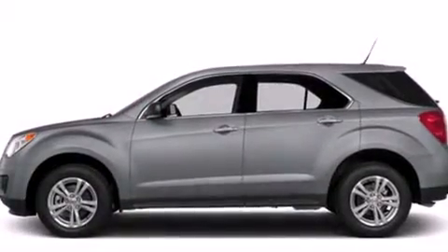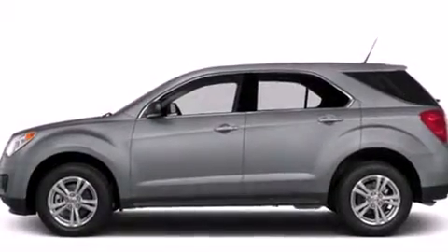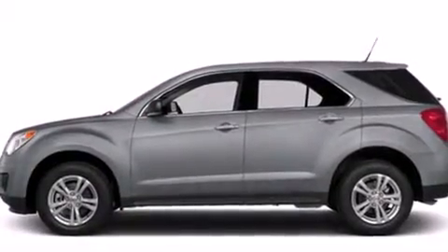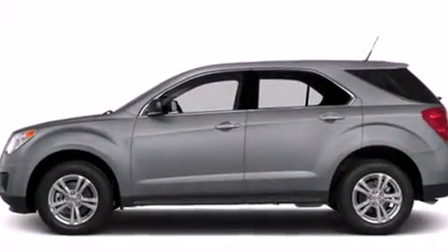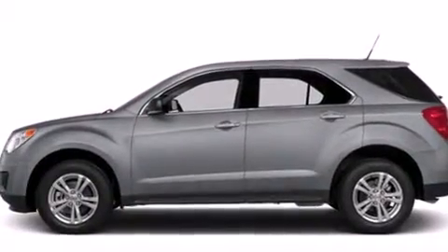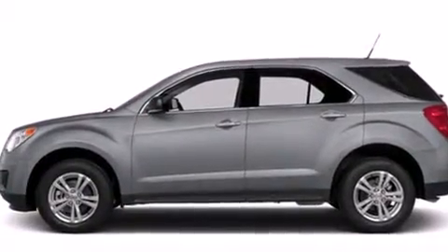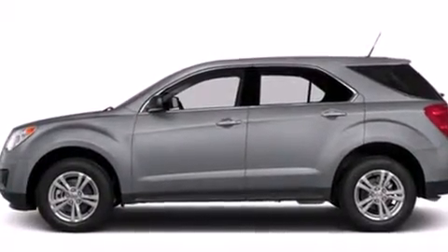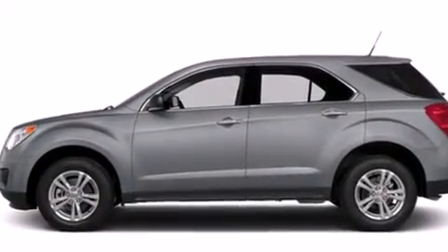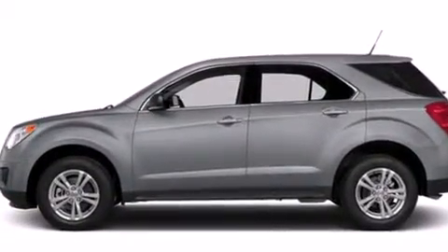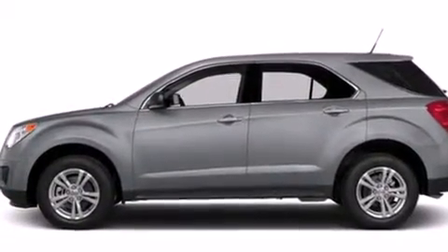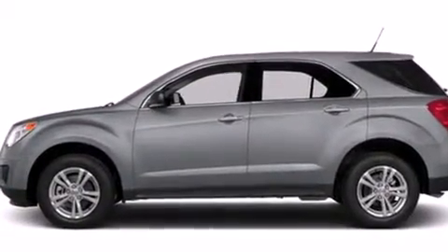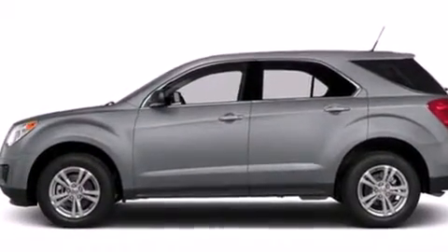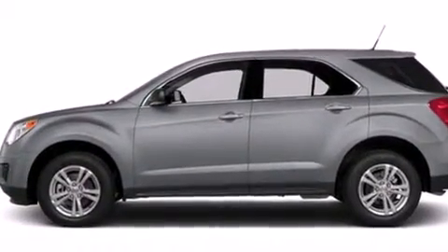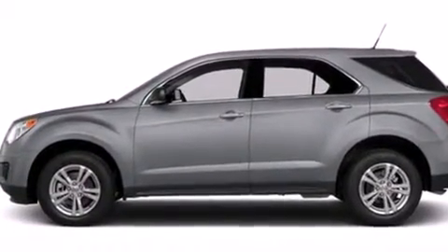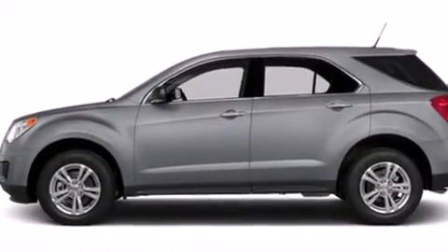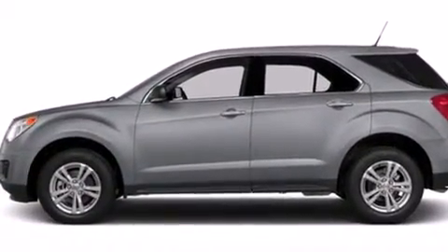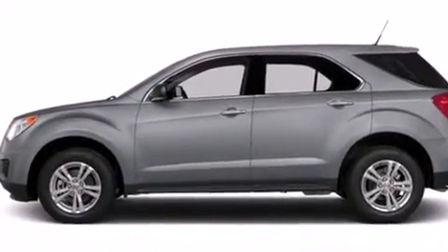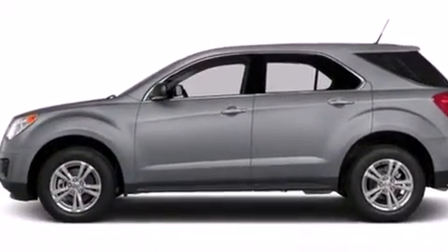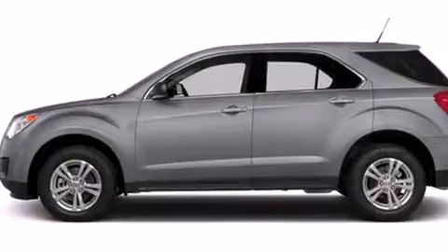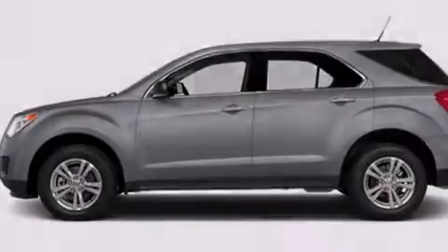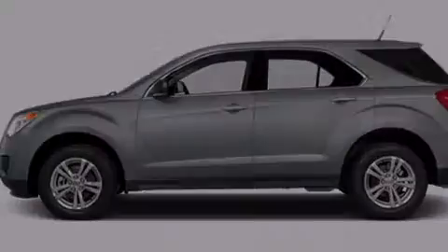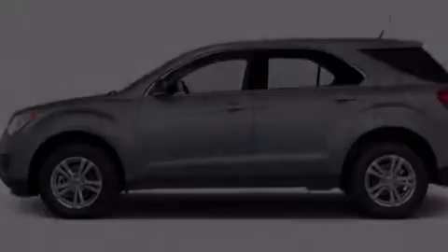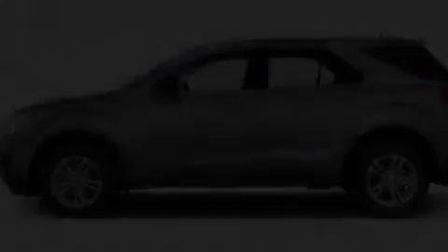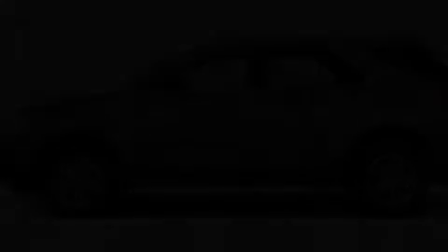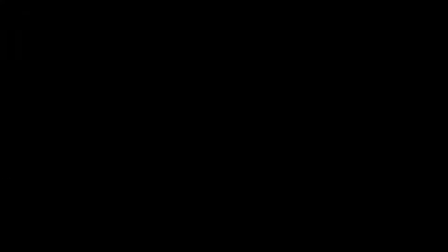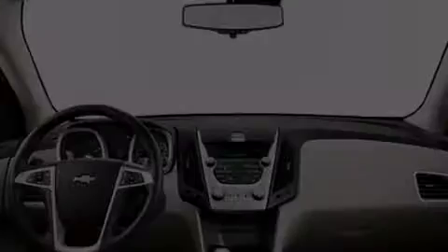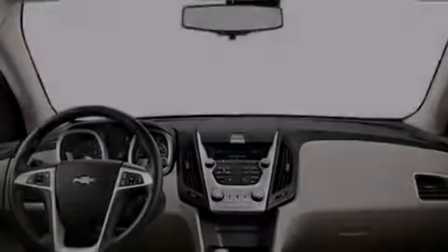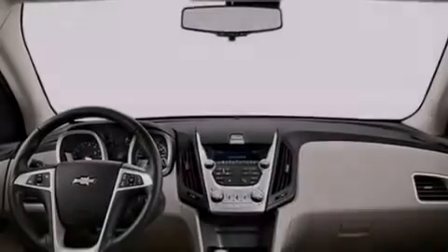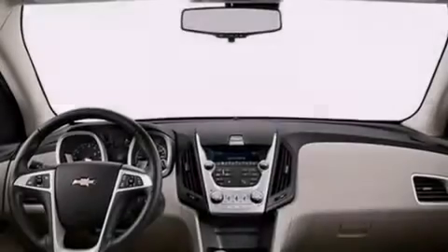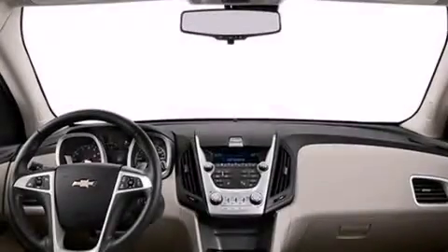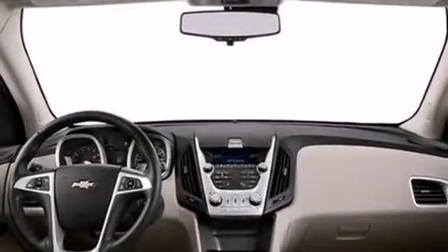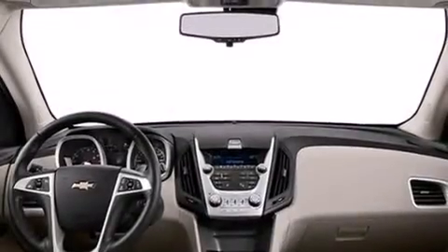Tinted glass, and the heated seats can warm you up in seconds, keeping you and your passengers comfortable the whole trip.